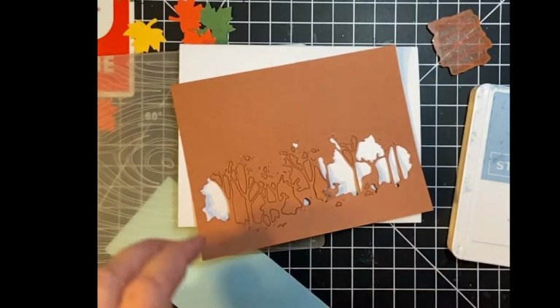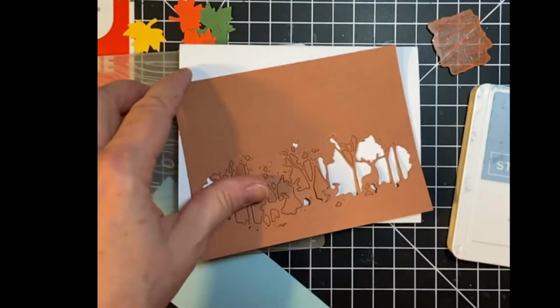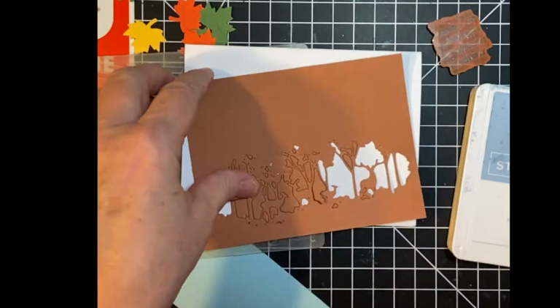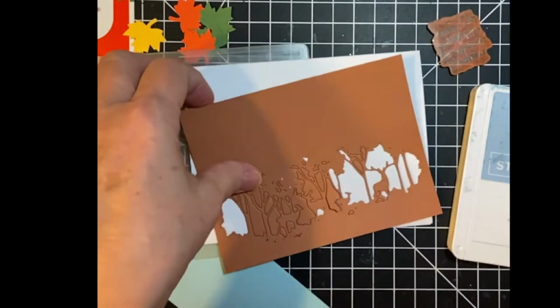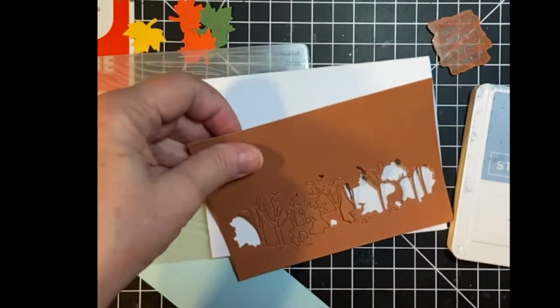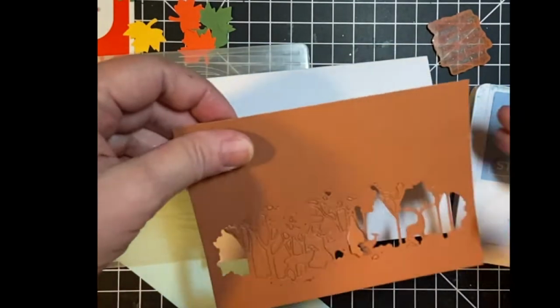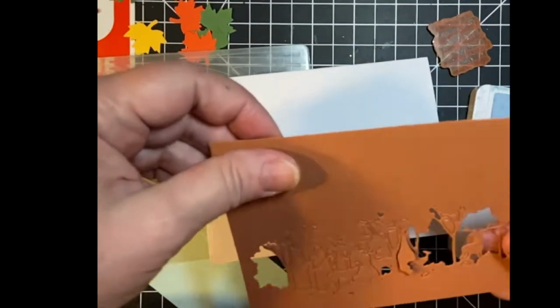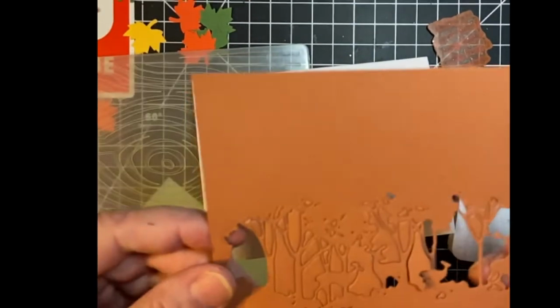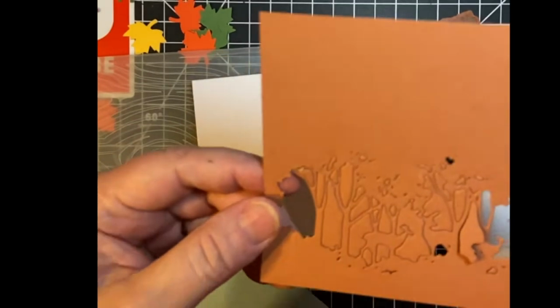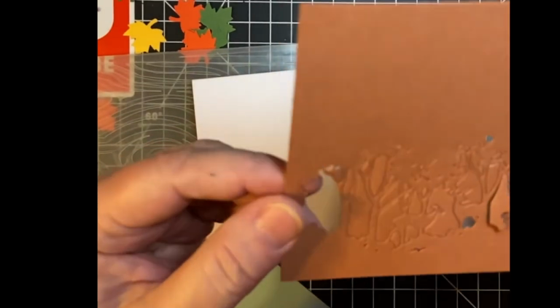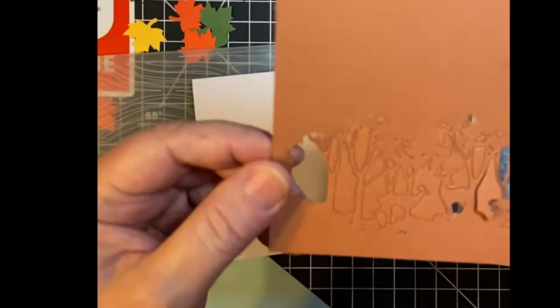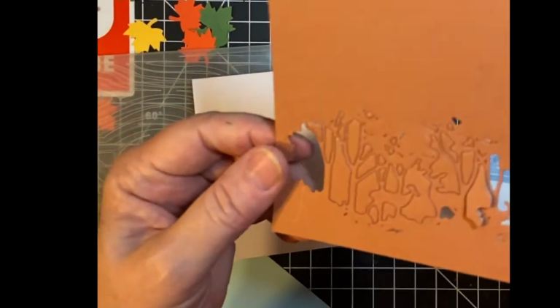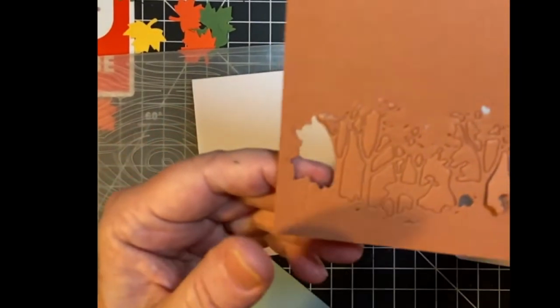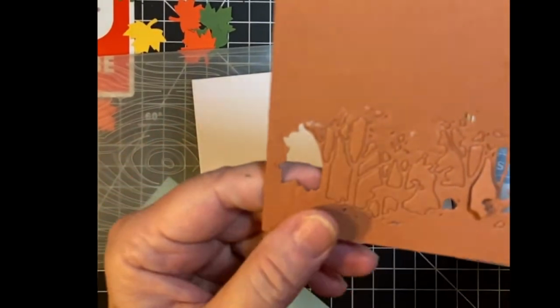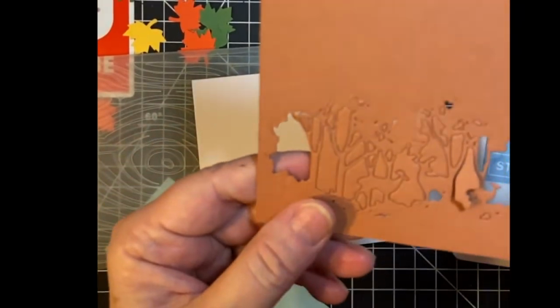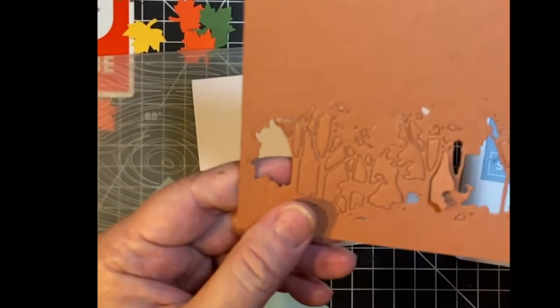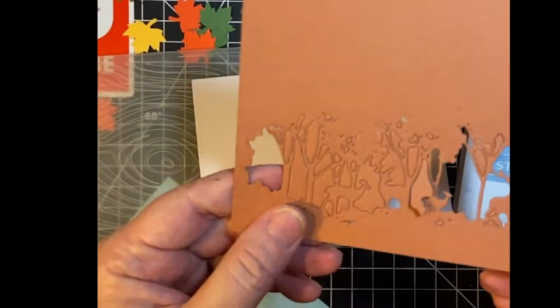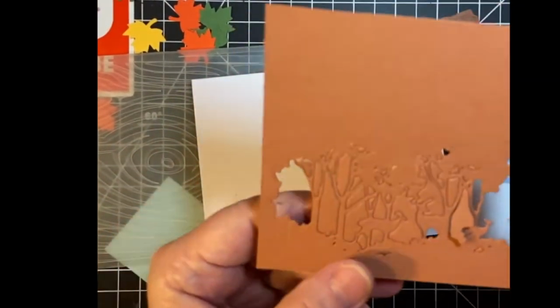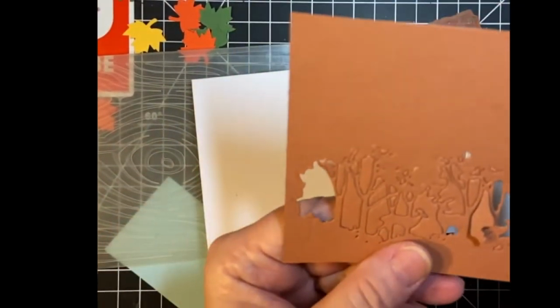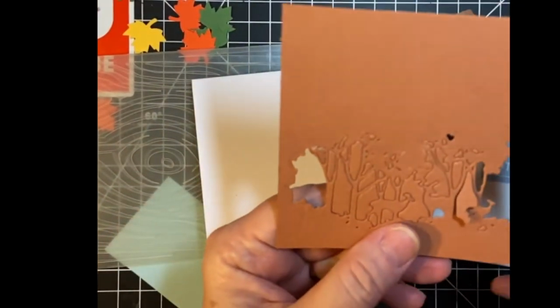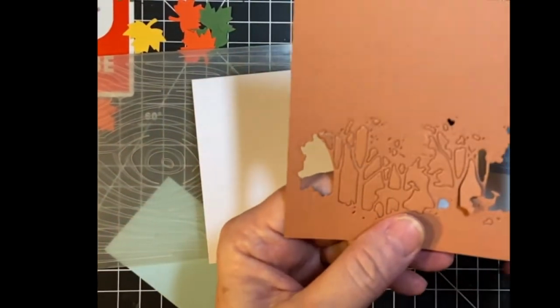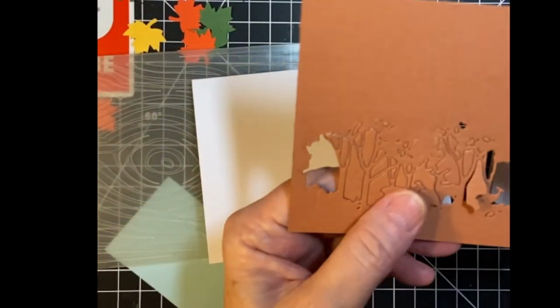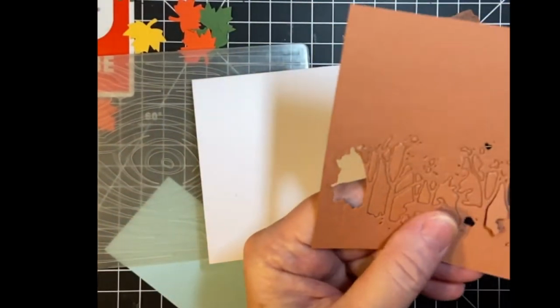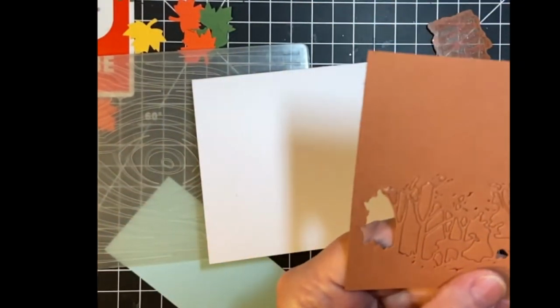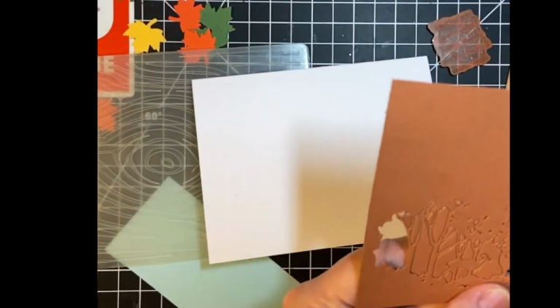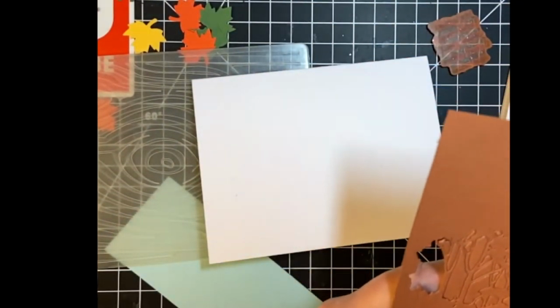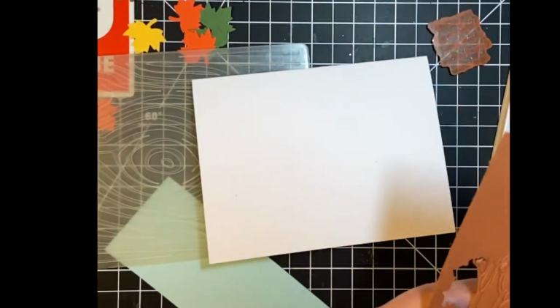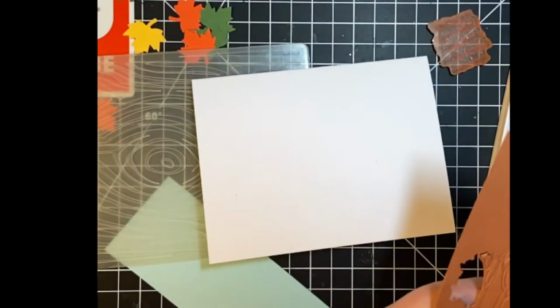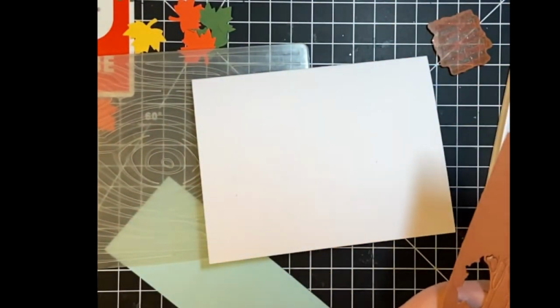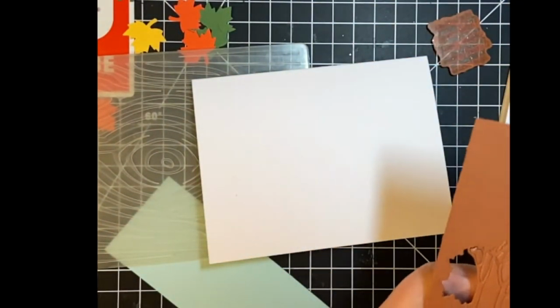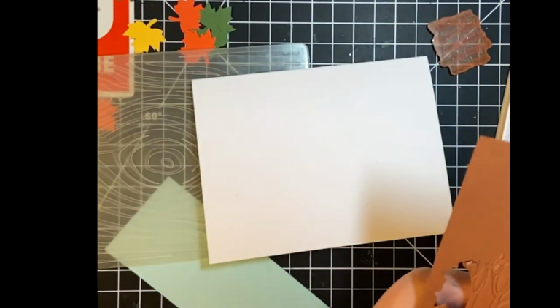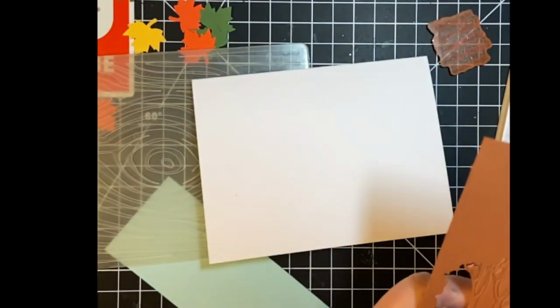So here we are. I'm going to have to pop out all the pieces — not a big deal.